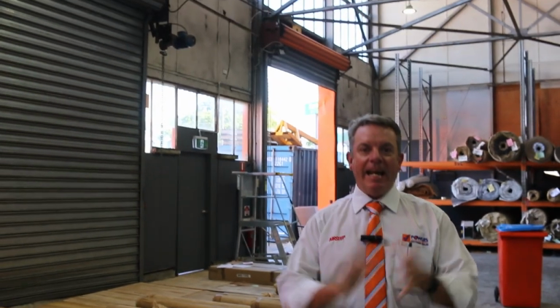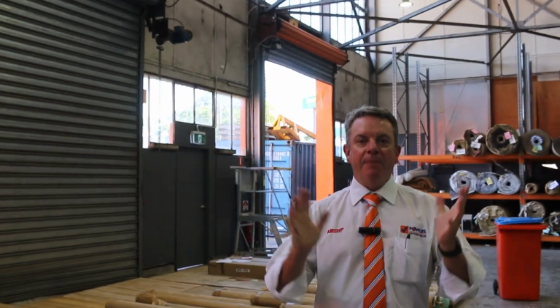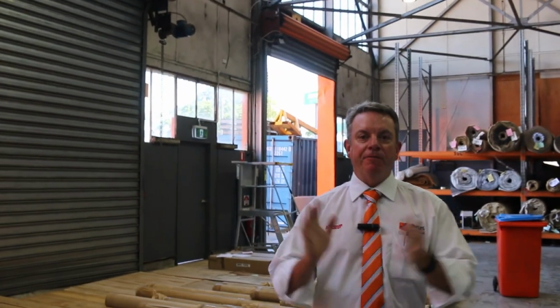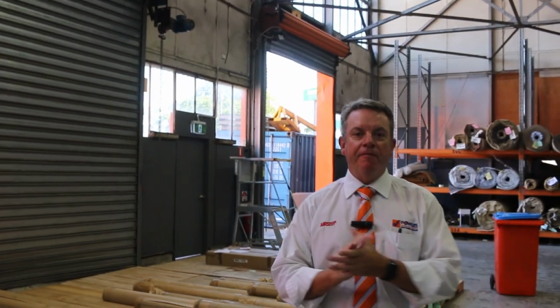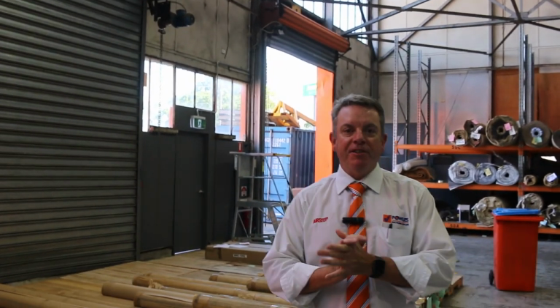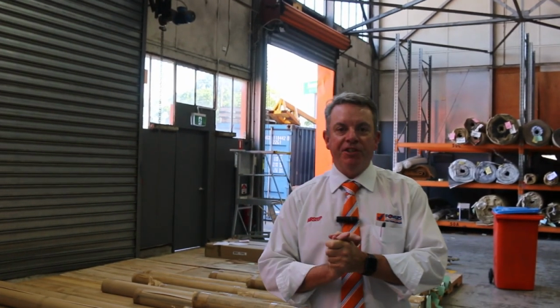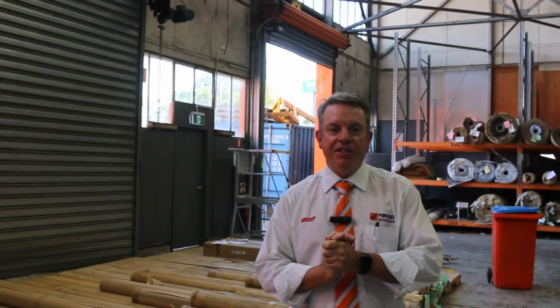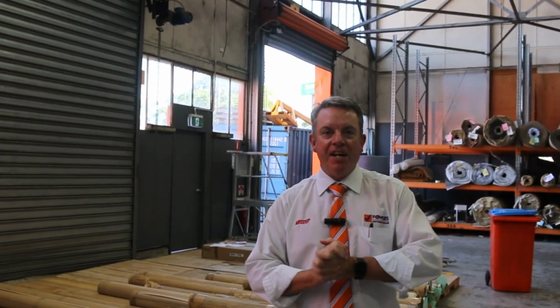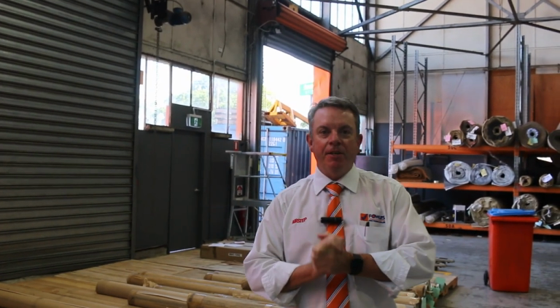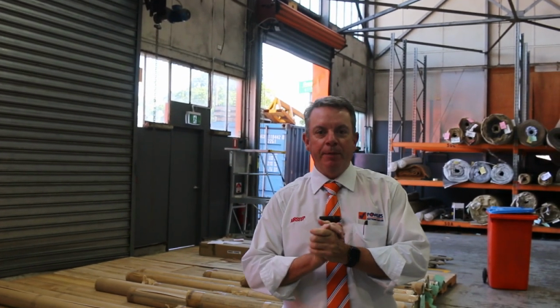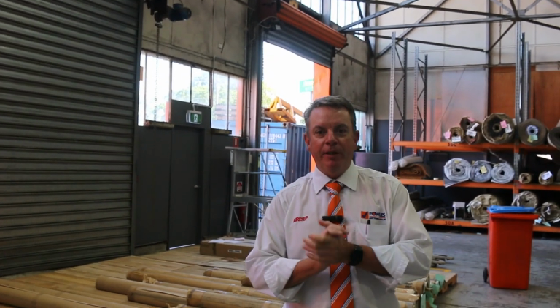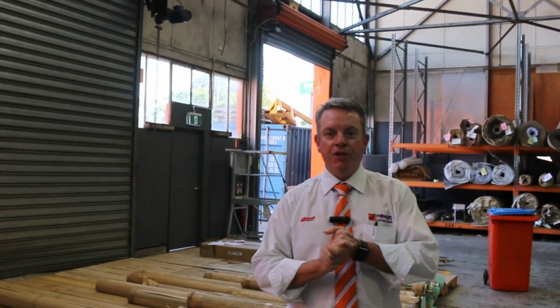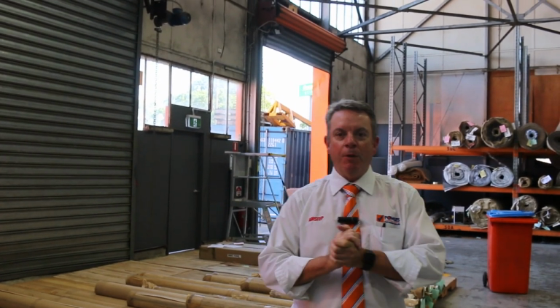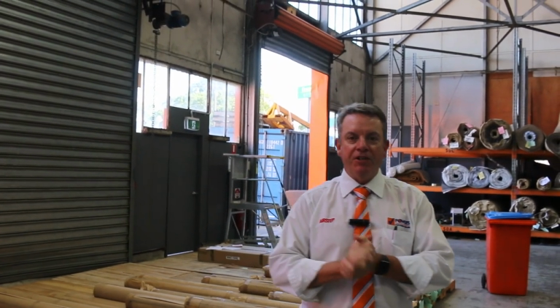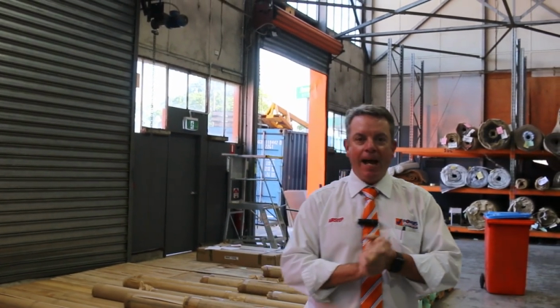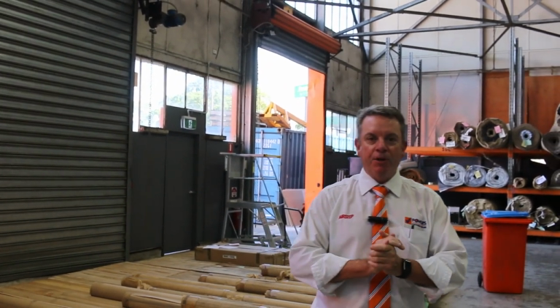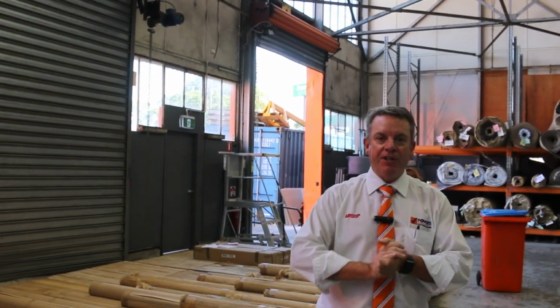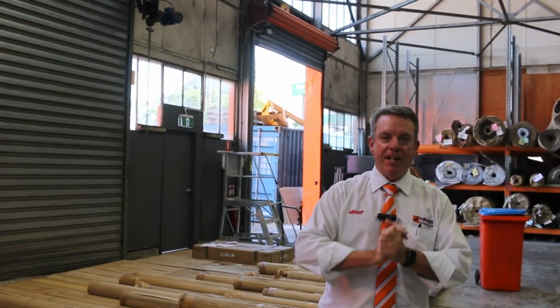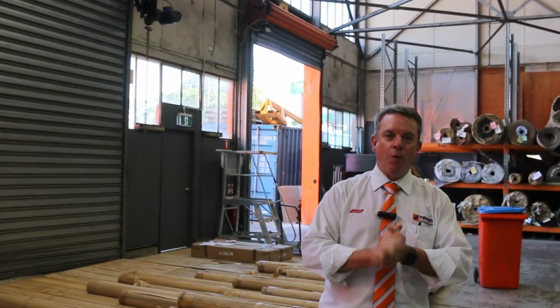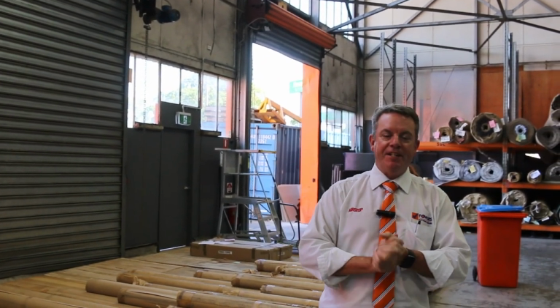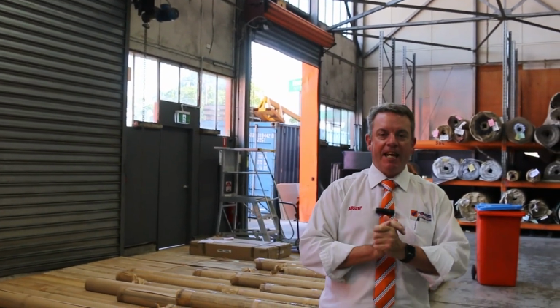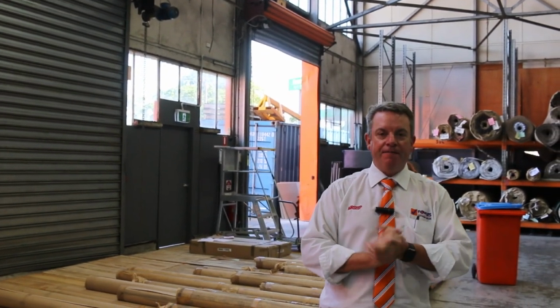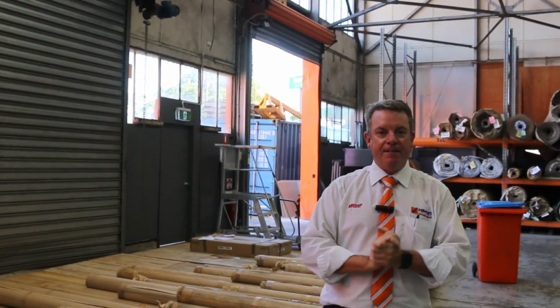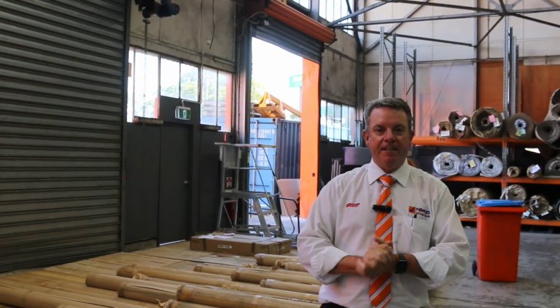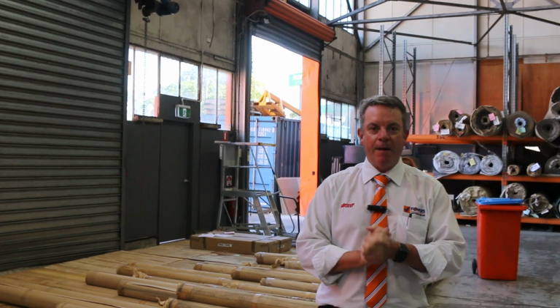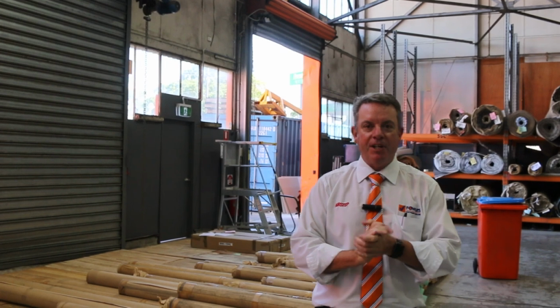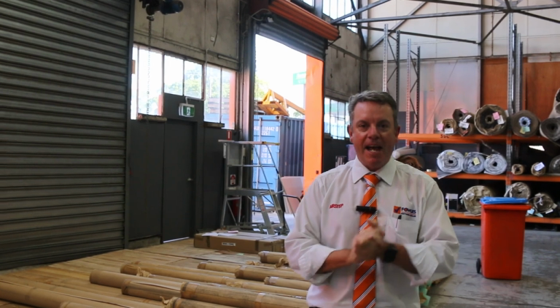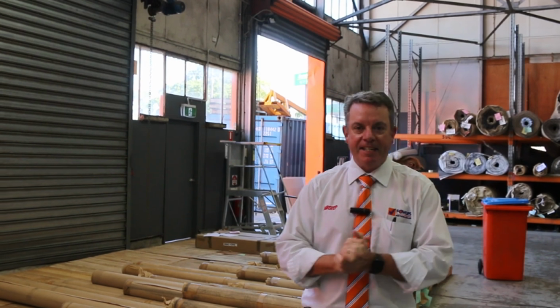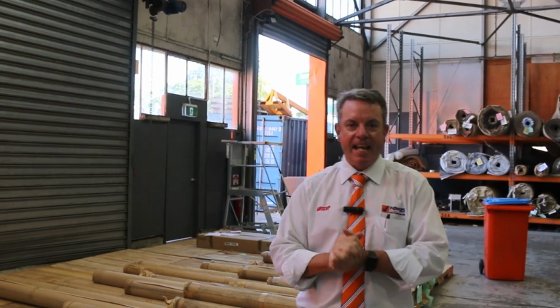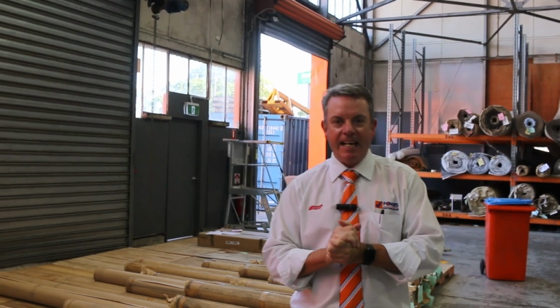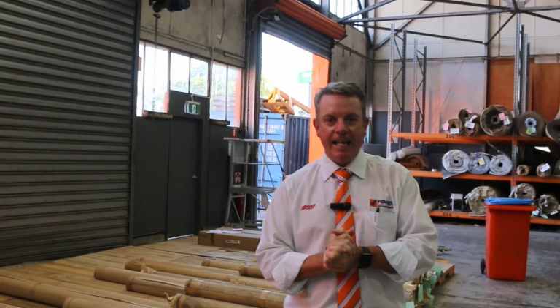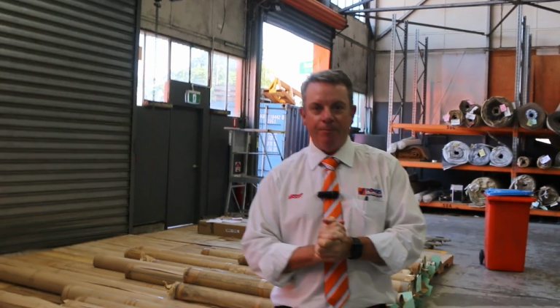G'day, I'm John from Fowler's Auction and Sales. I'm here to preview tomorrow's Carpet Auction — it's Wednesday the 15th of March at 10am.